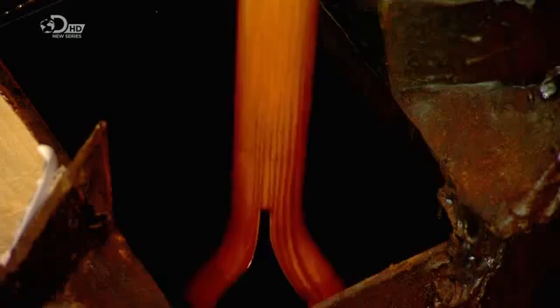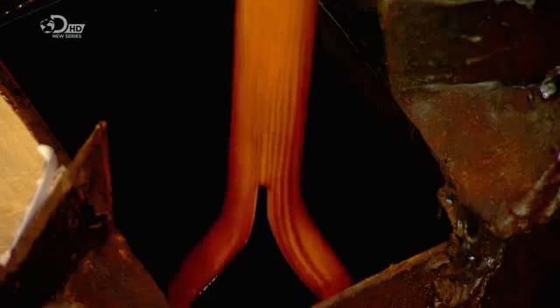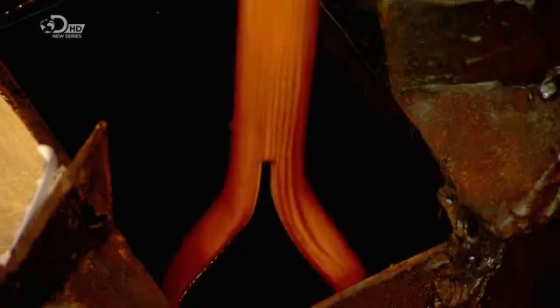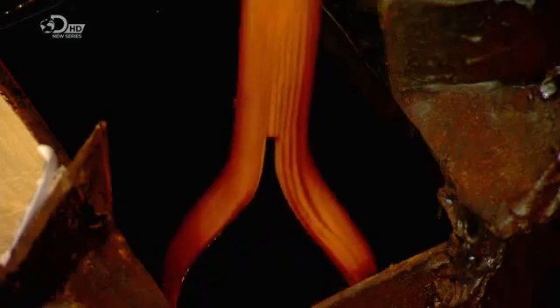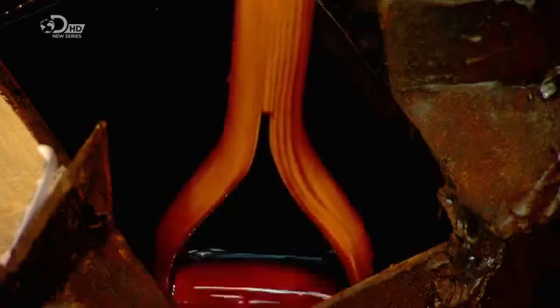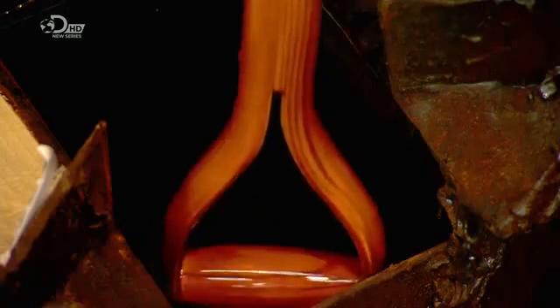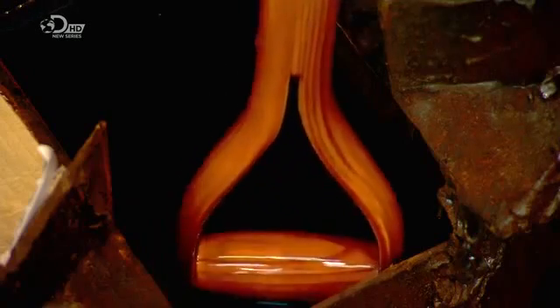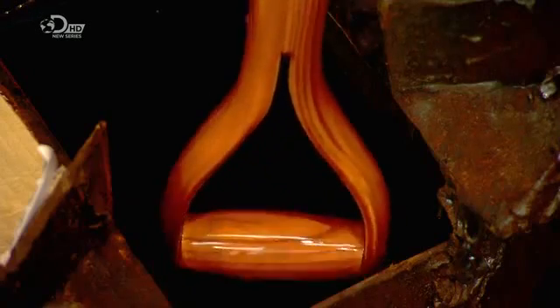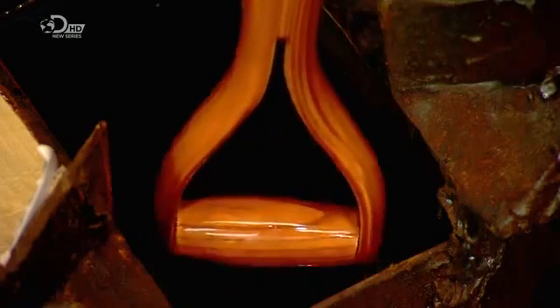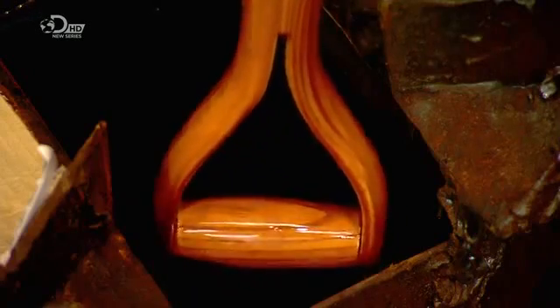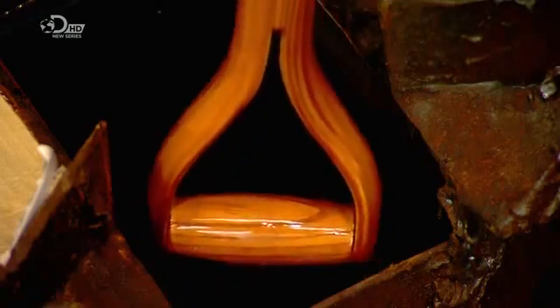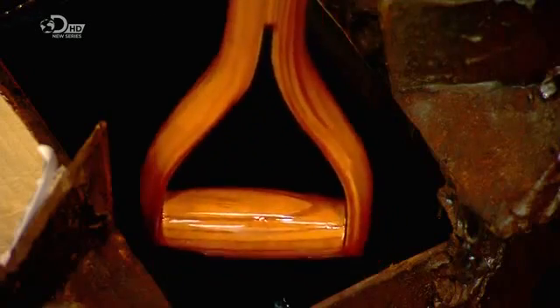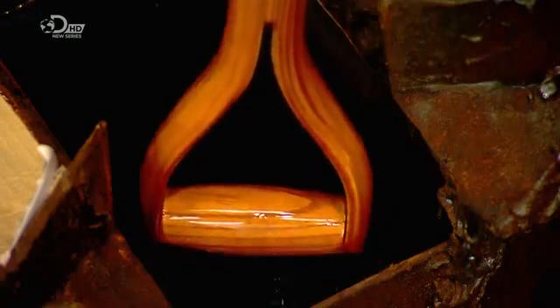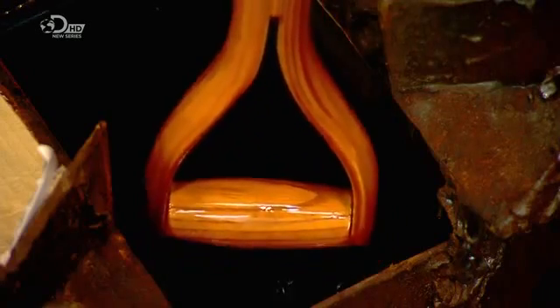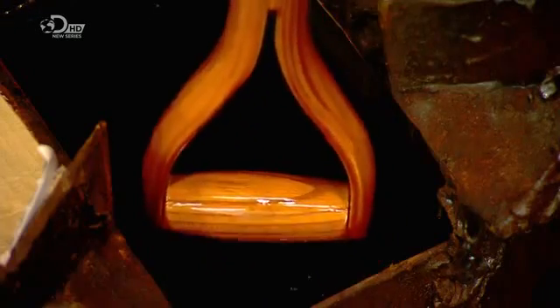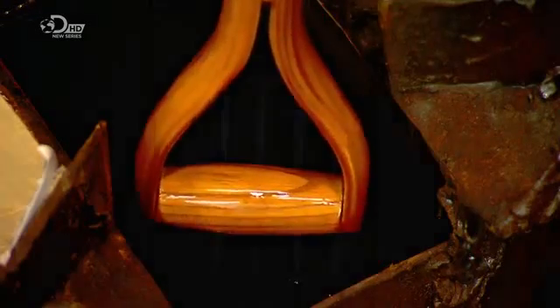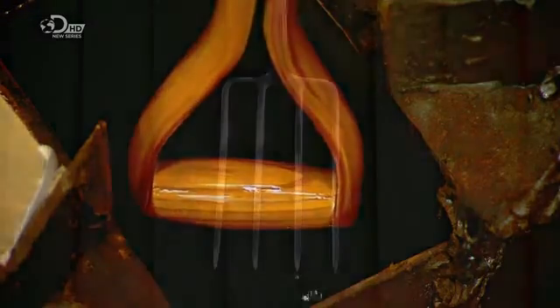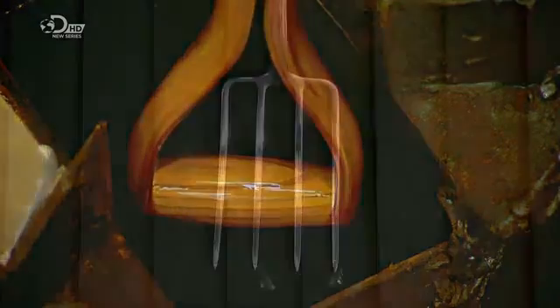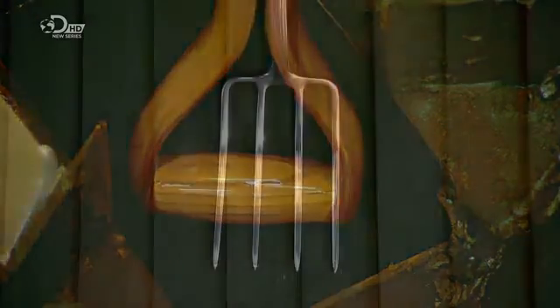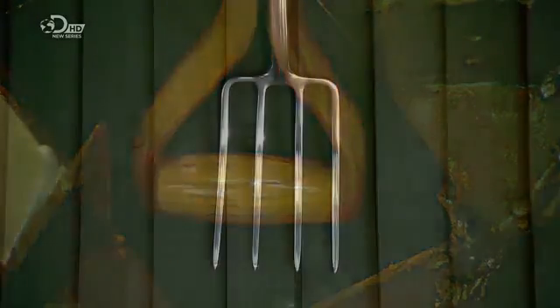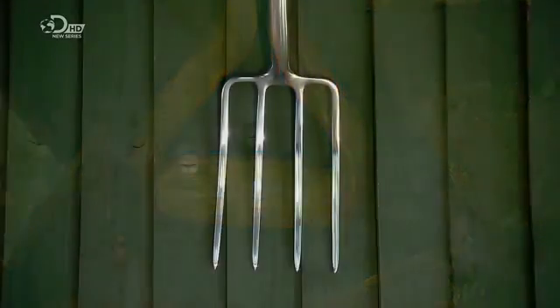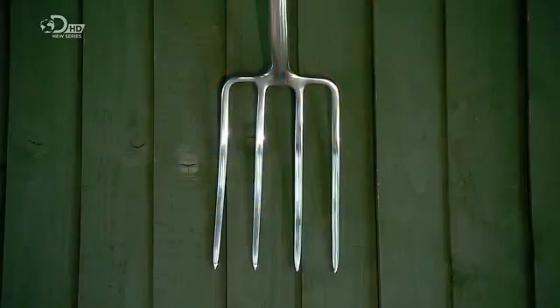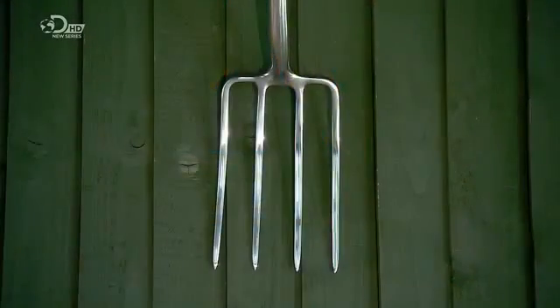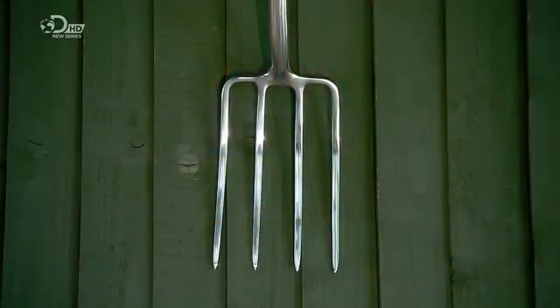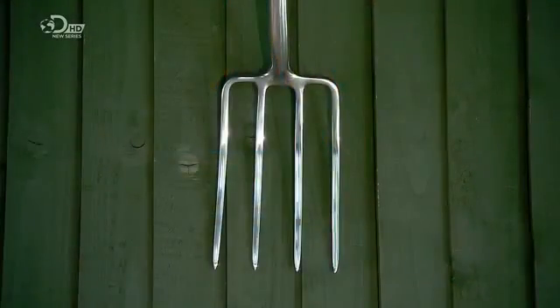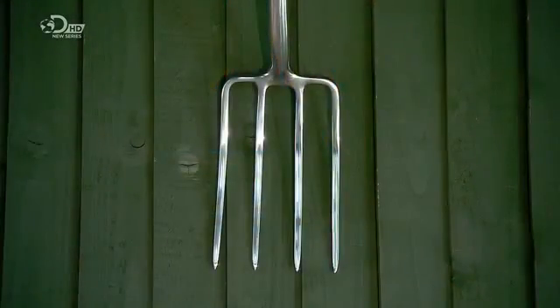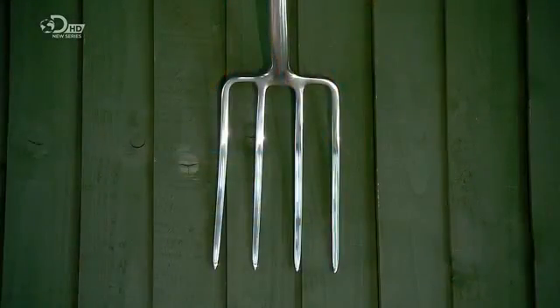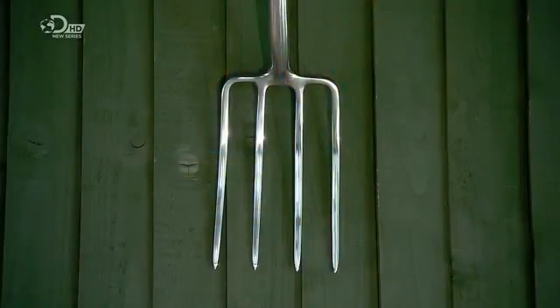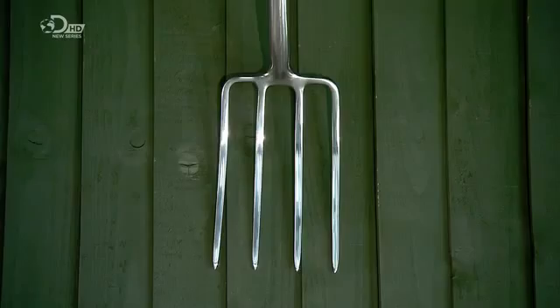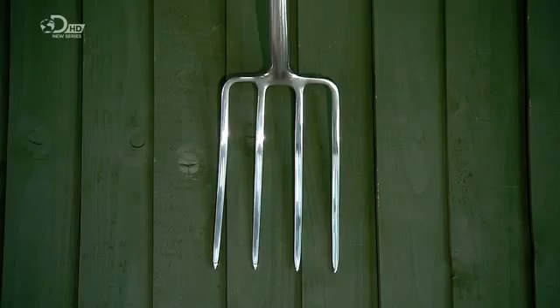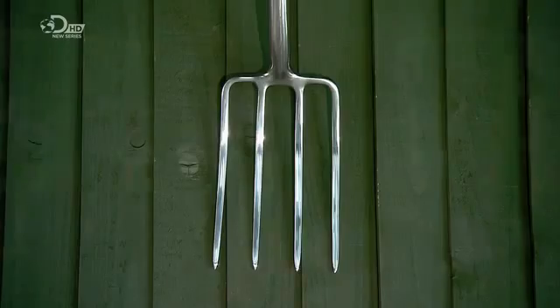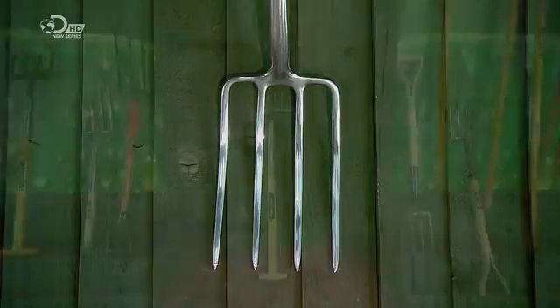But it won't look shiny and new for long, because it'll be digging the dirt very soon.